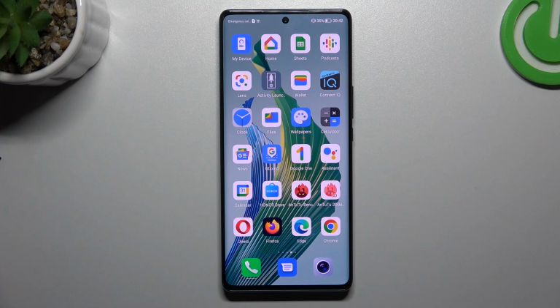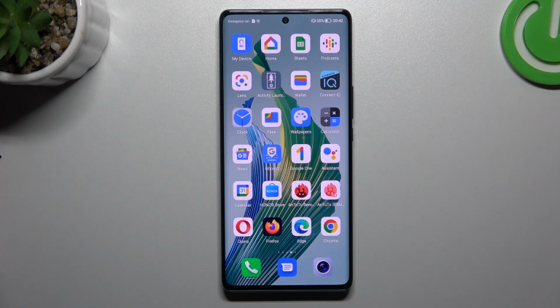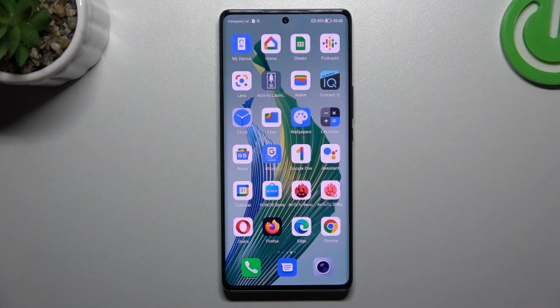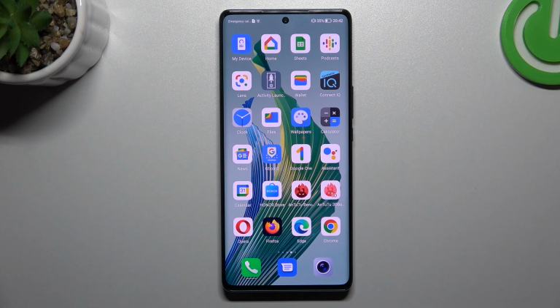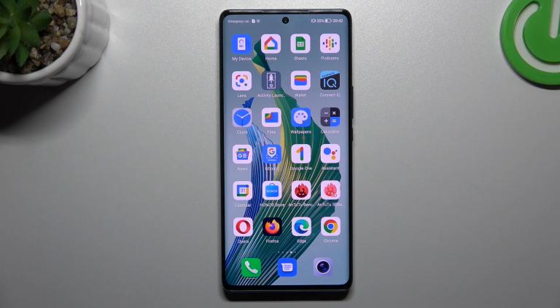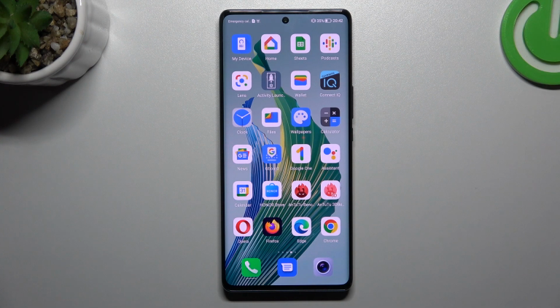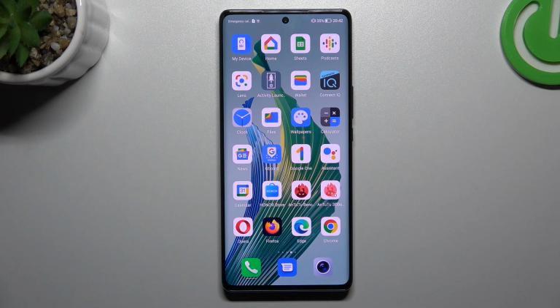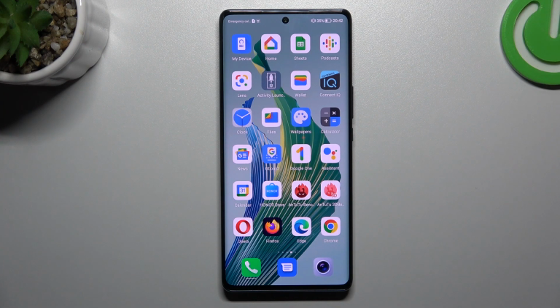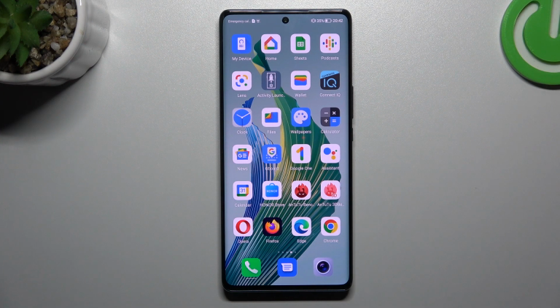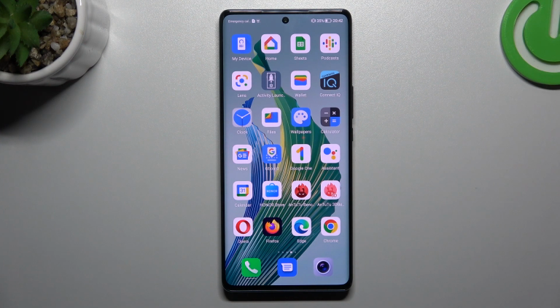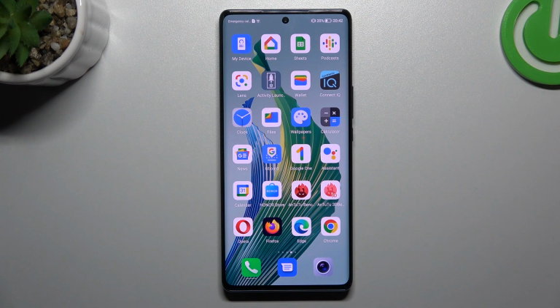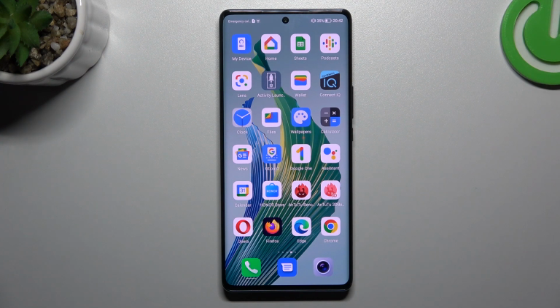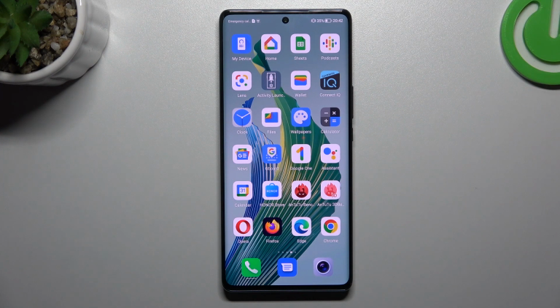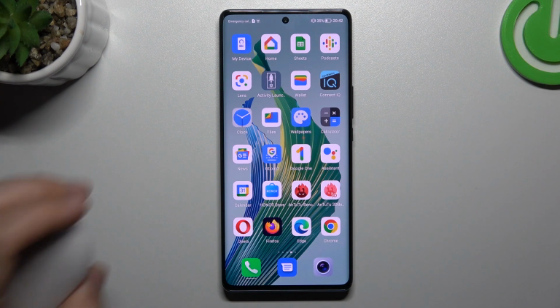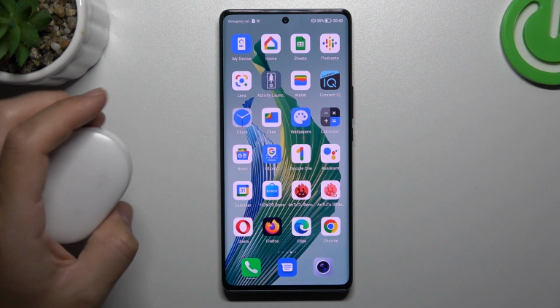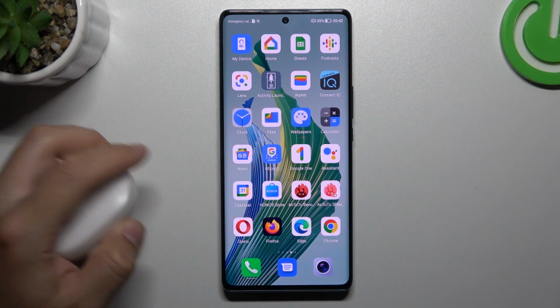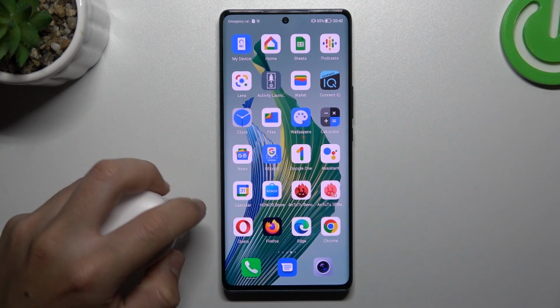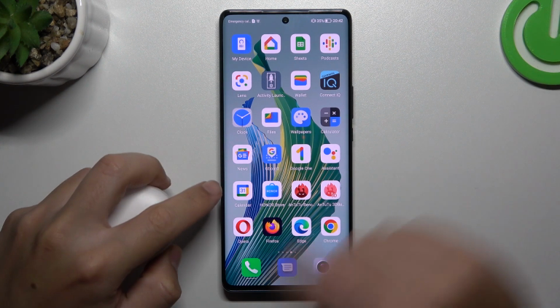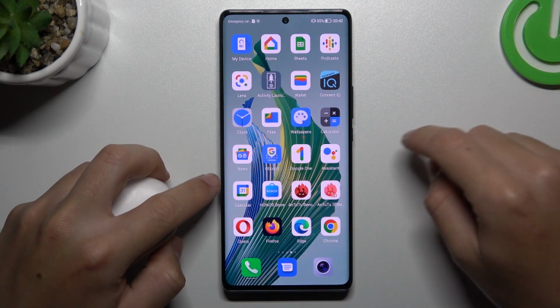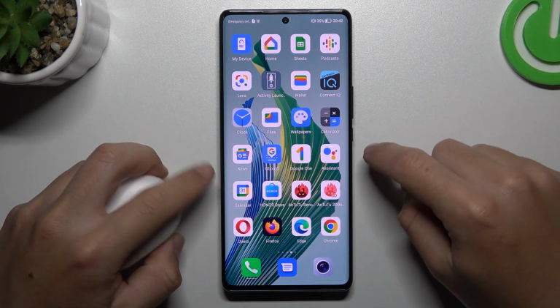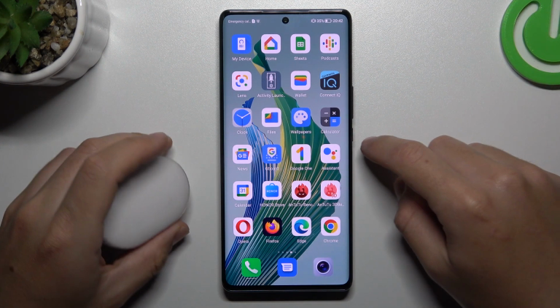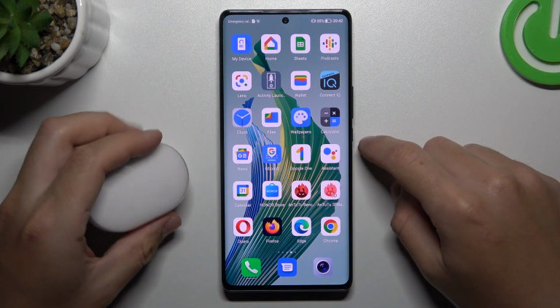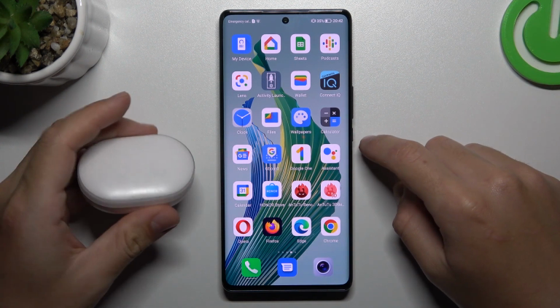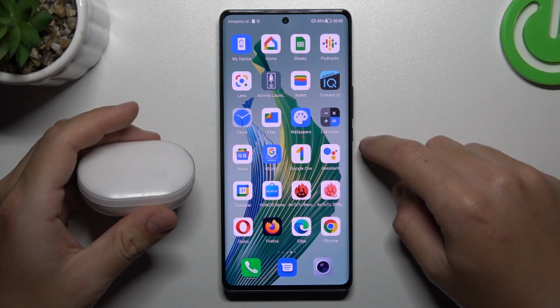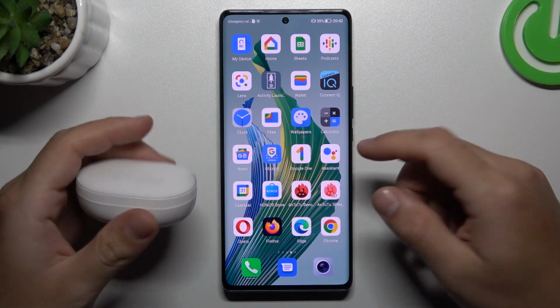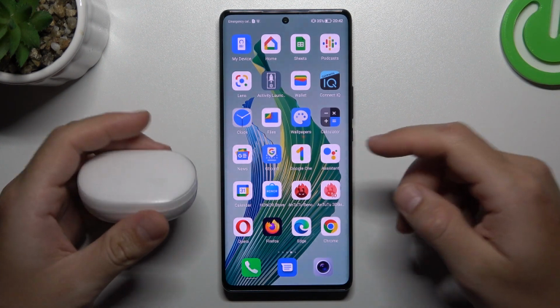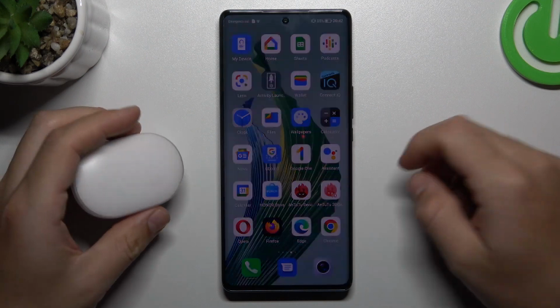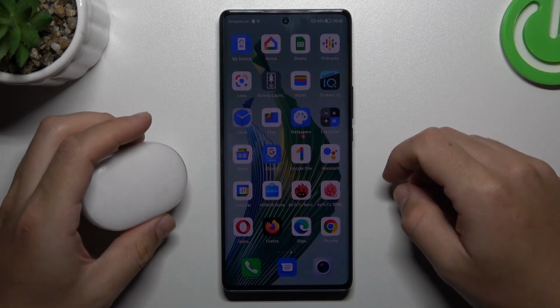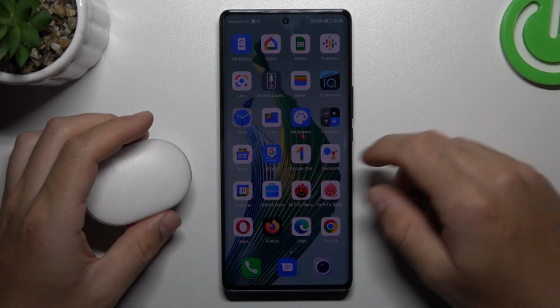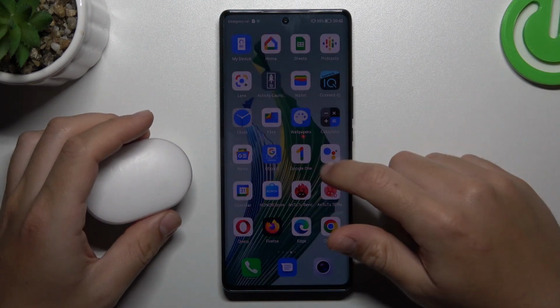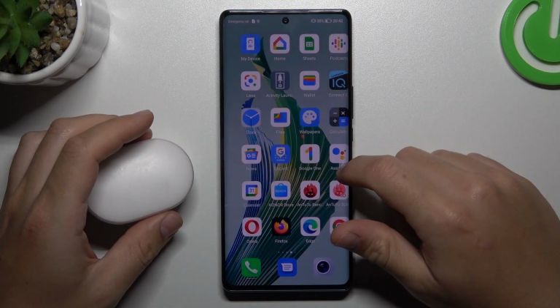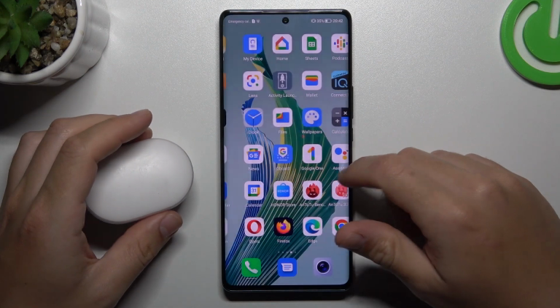Hello guys, I'm Valko Regional. Today I'm going to show you a few tips to follow if you cannot find your Bluetooth accessory on the Honor Magic 5 Lite.